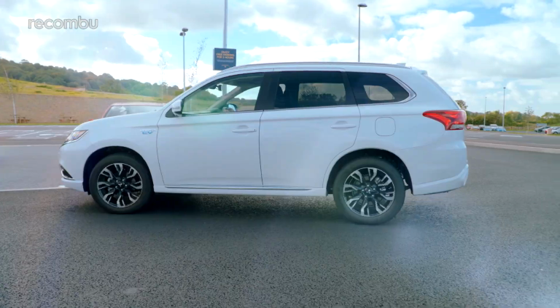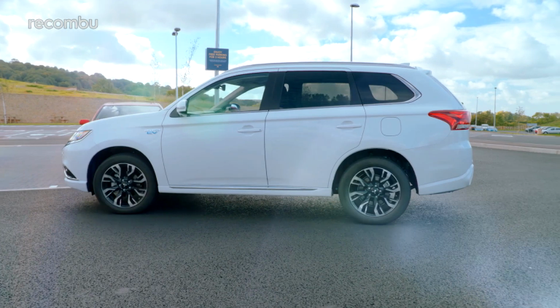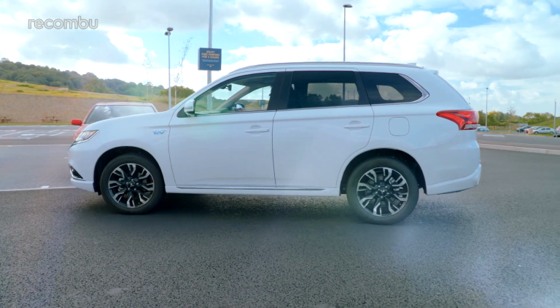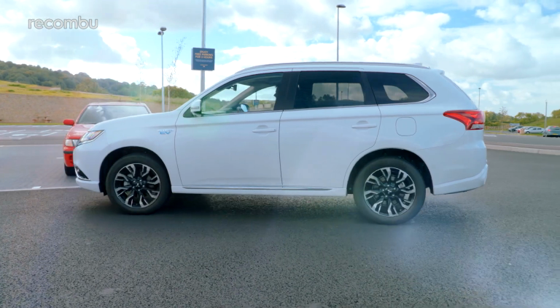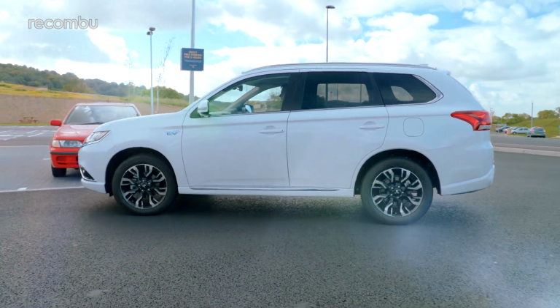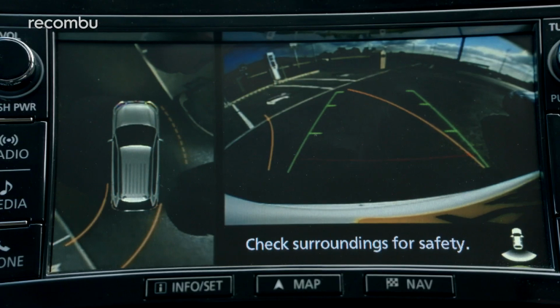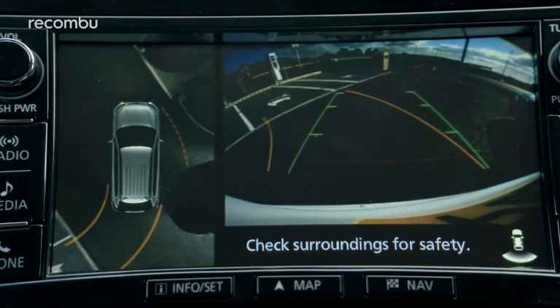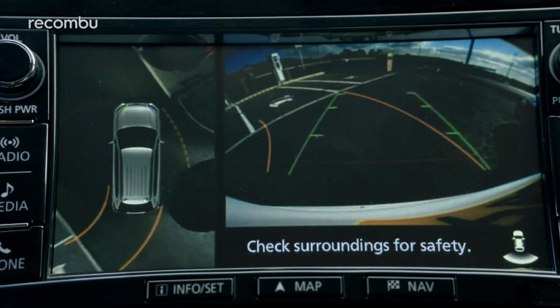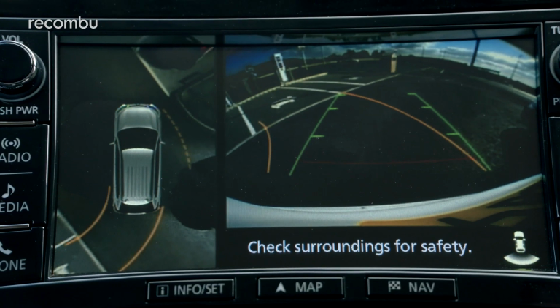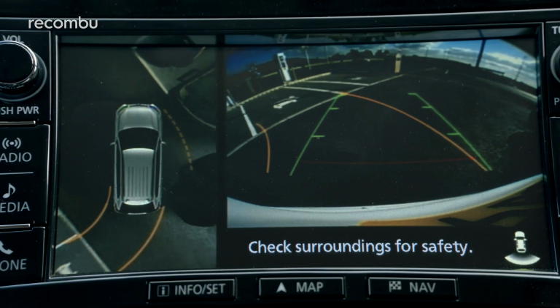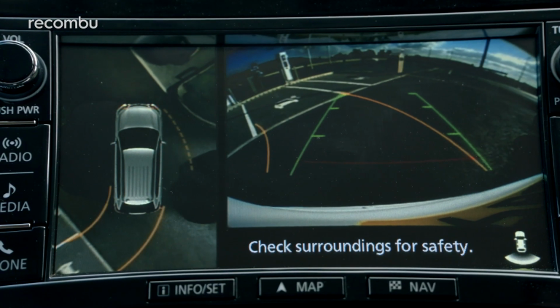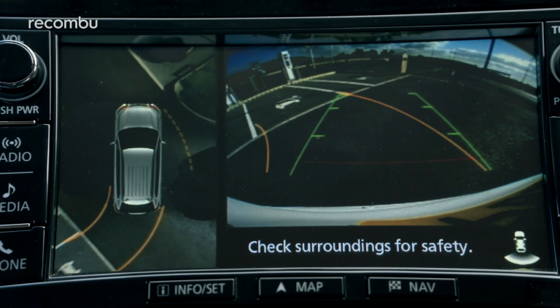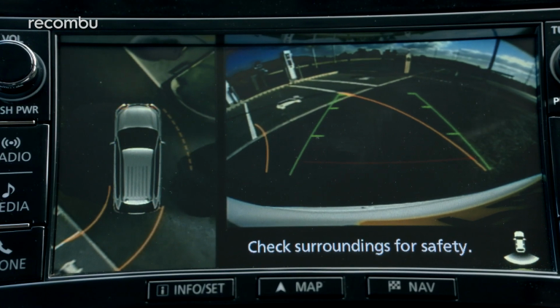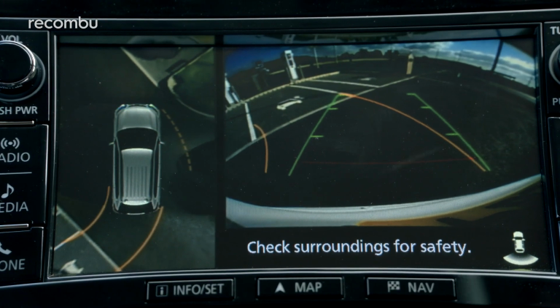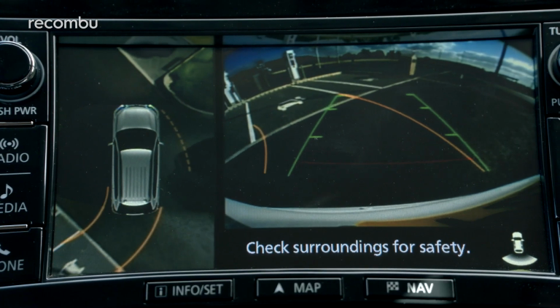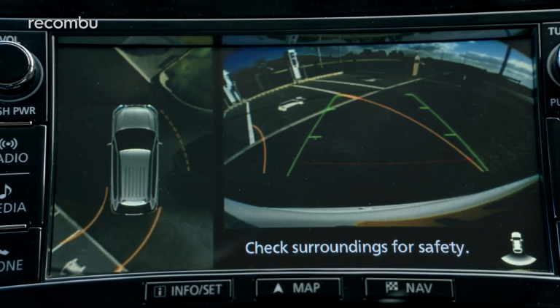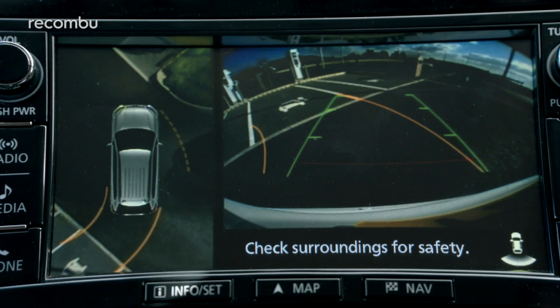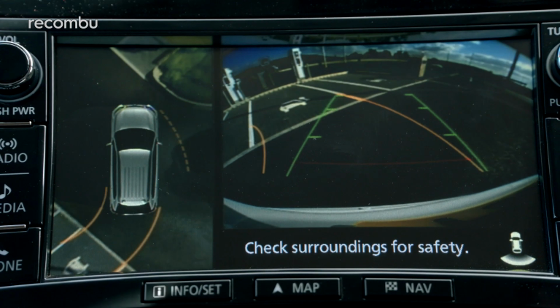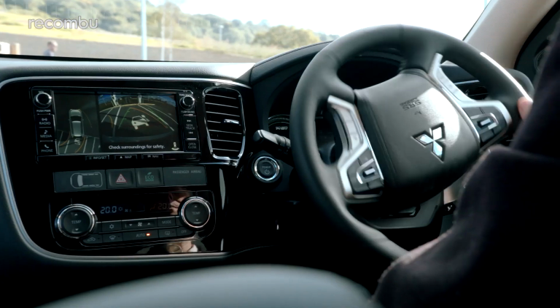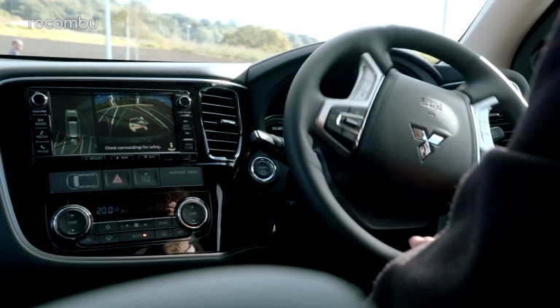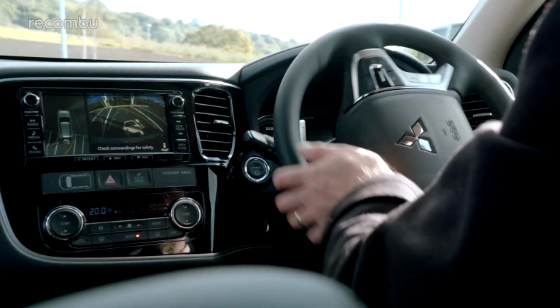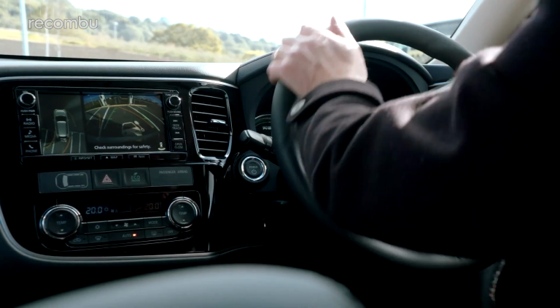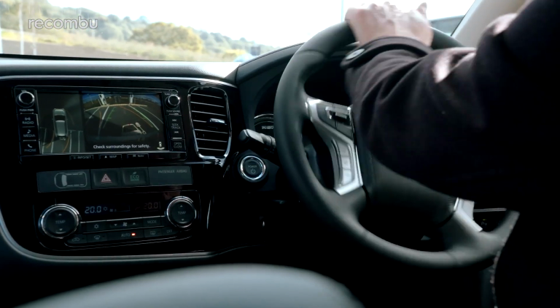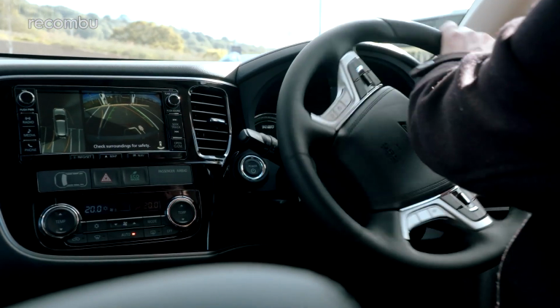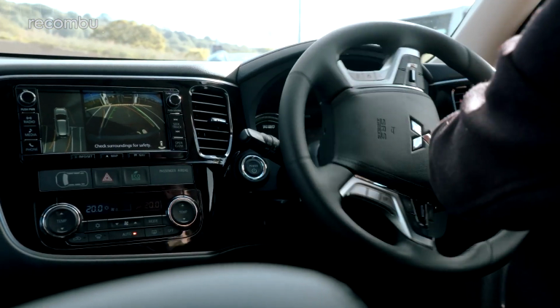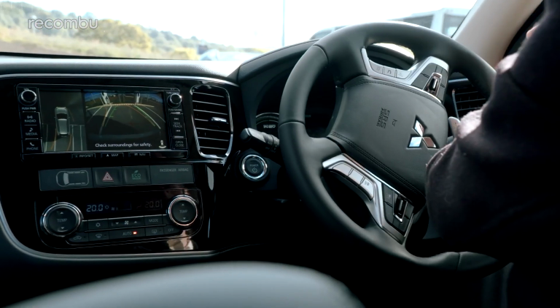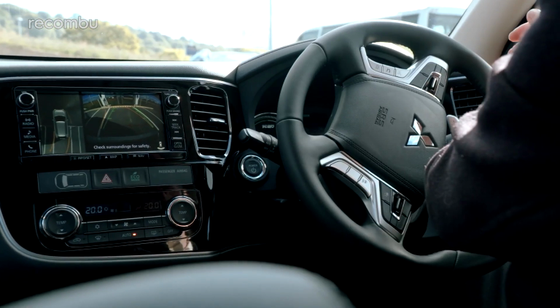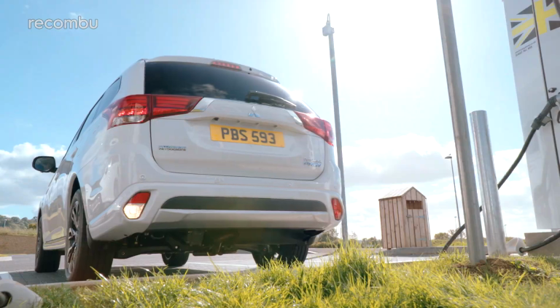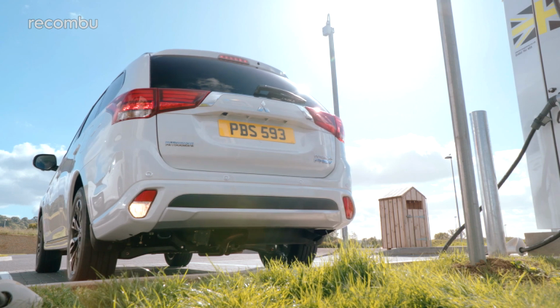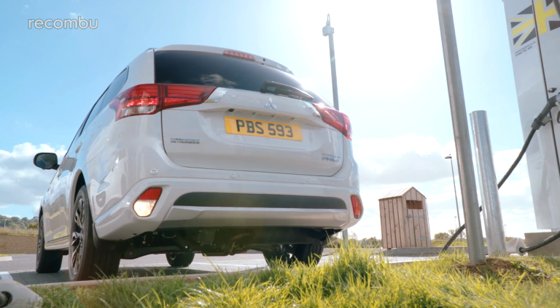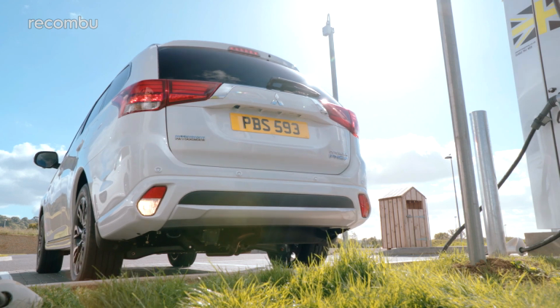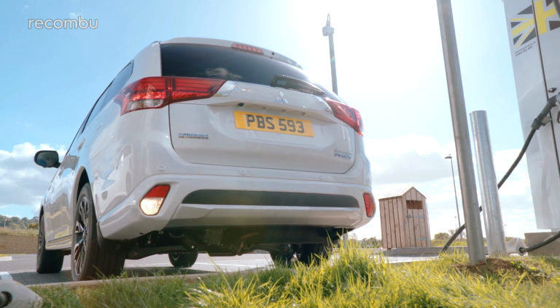And thanks to a boot of 463 litres with the rear seats up, you can go a bit mad with the shopping.